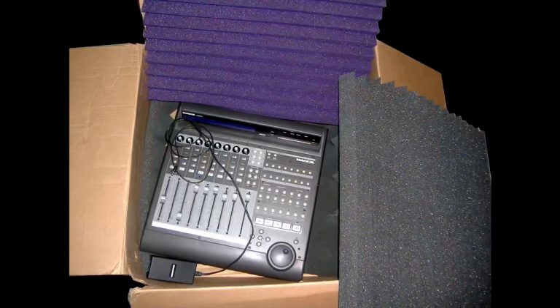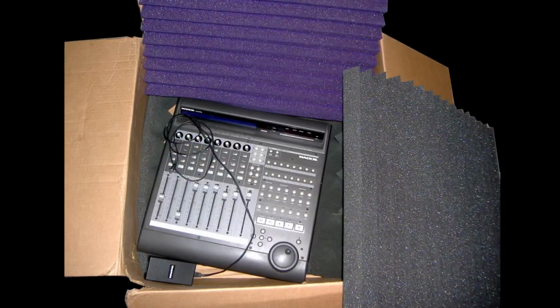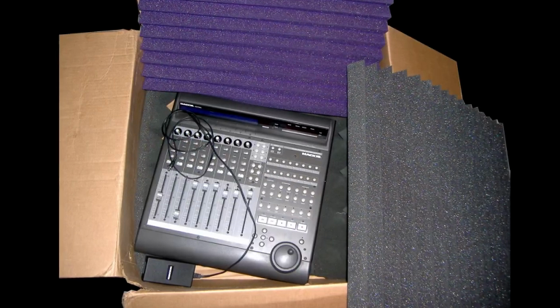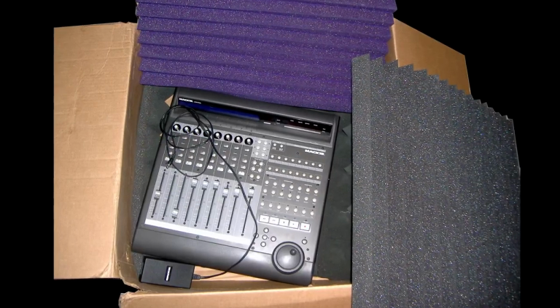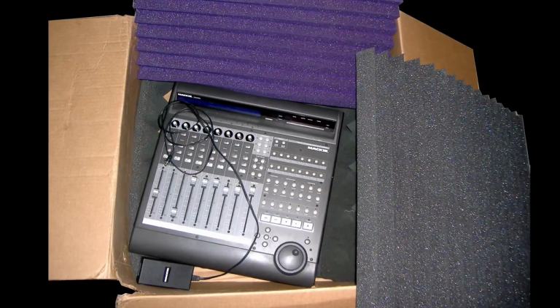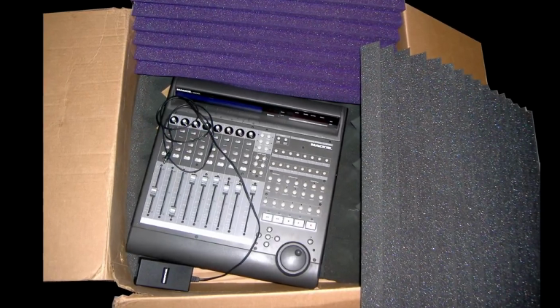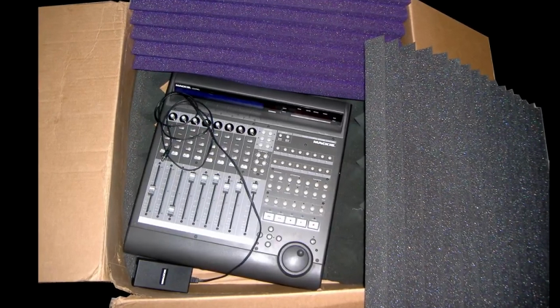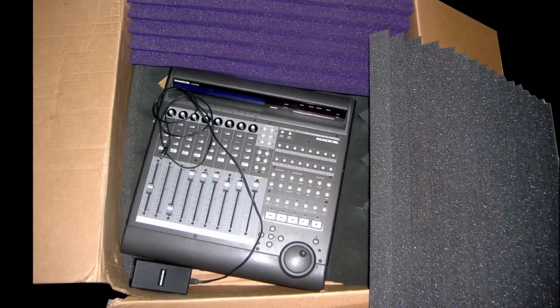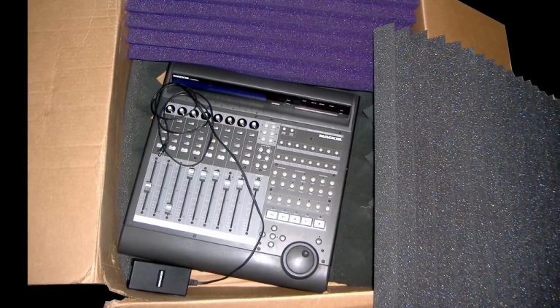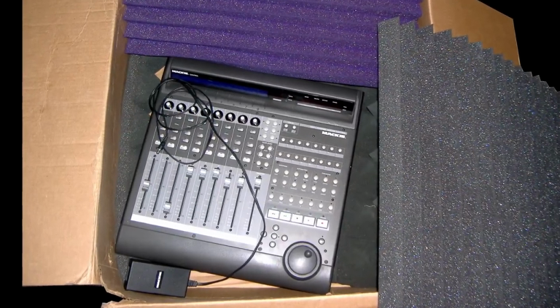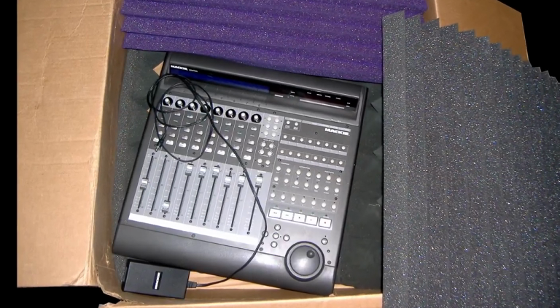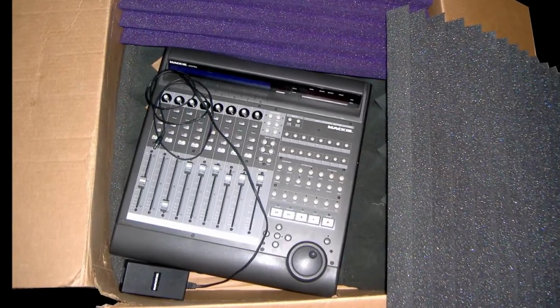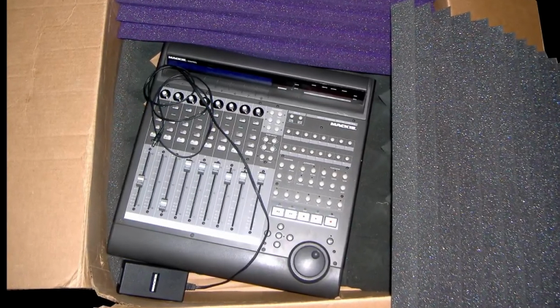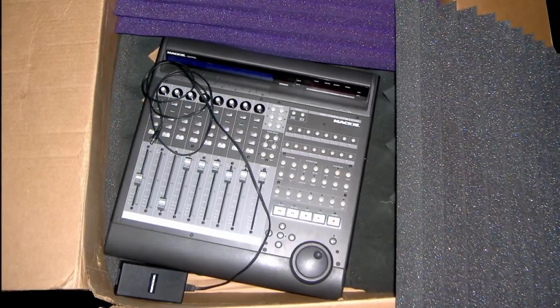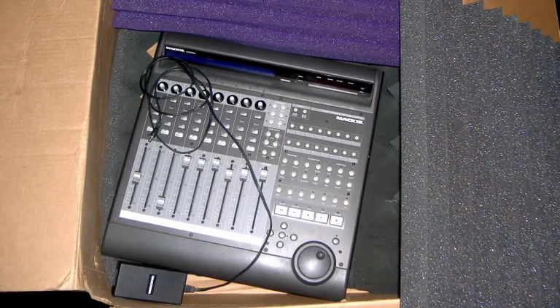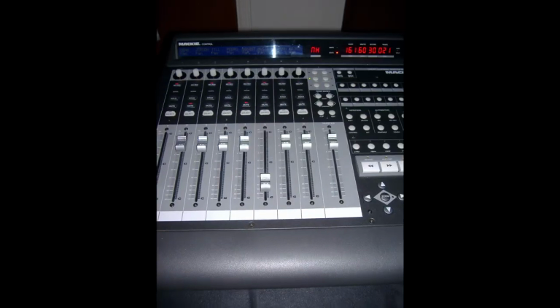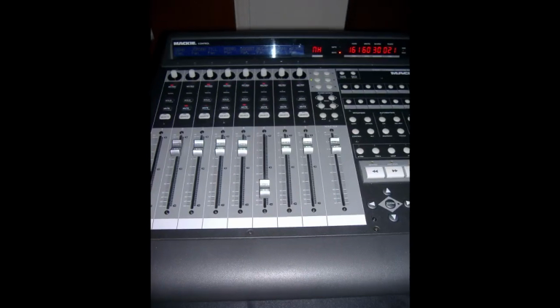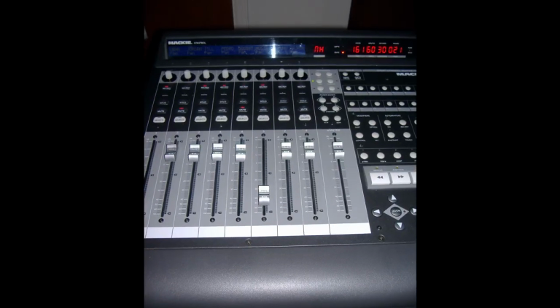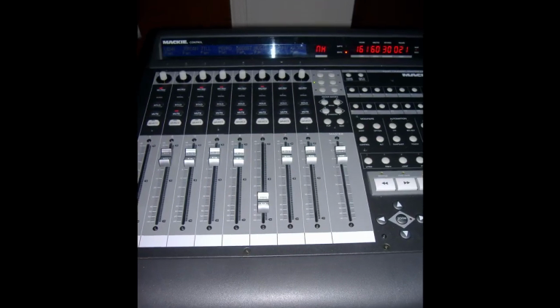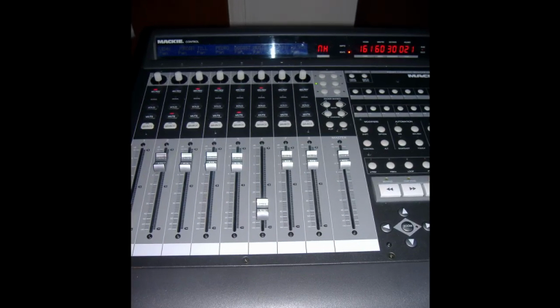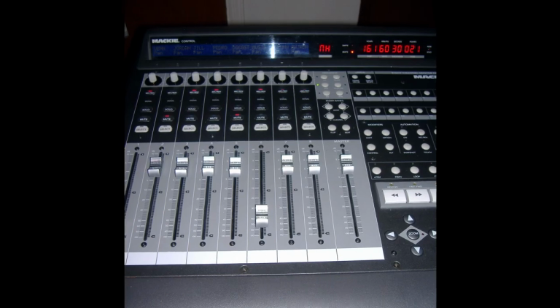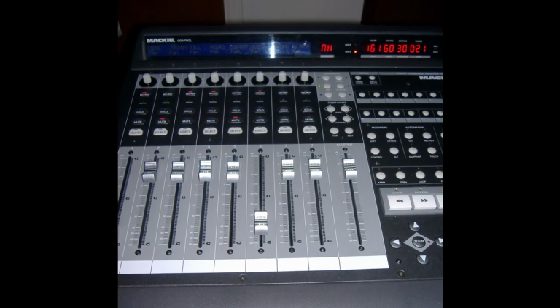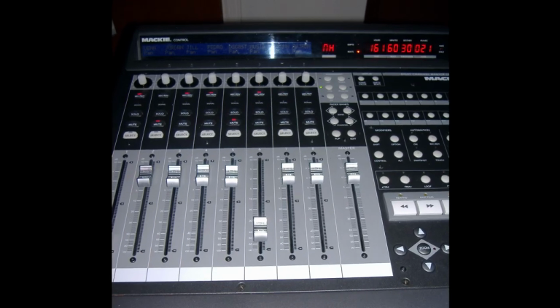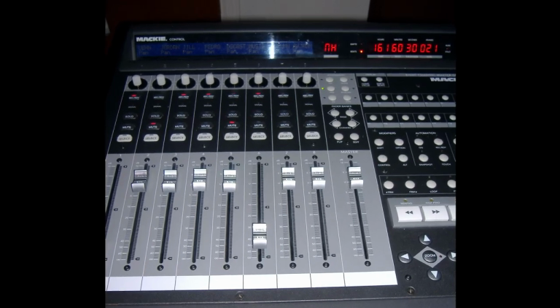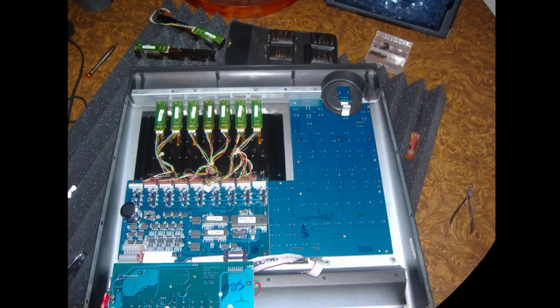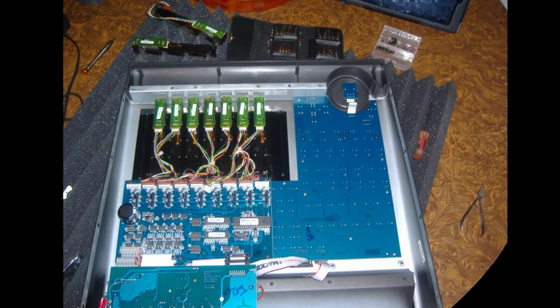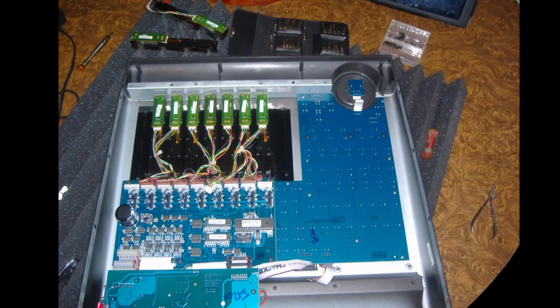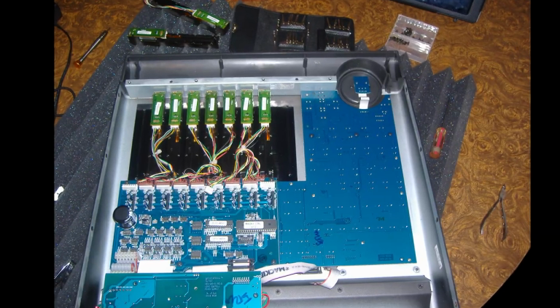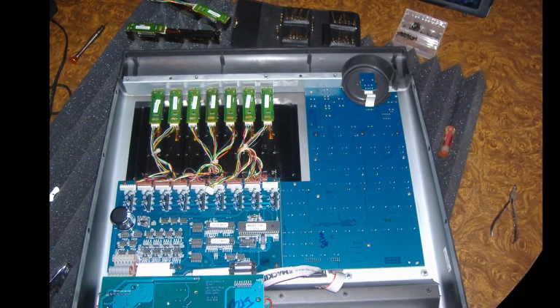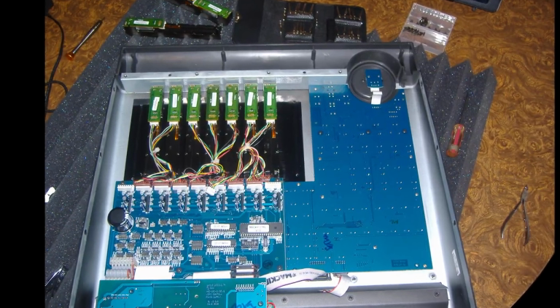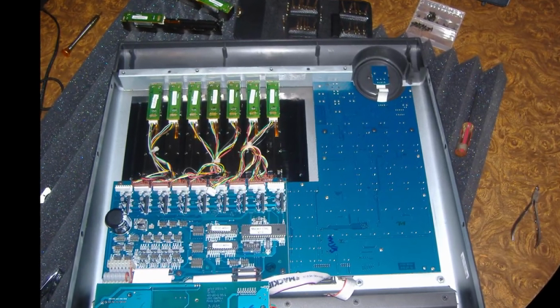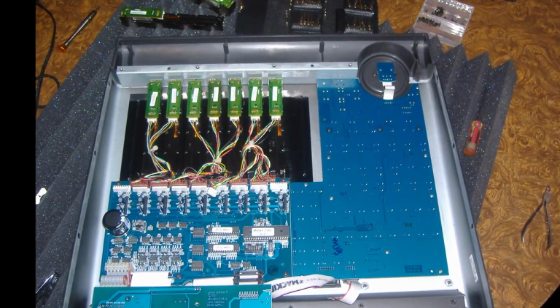It showed up. It wasn't a brick — I was very surprised. Took it out of the box, plugged it in. Let's see if I can take care of those faders.